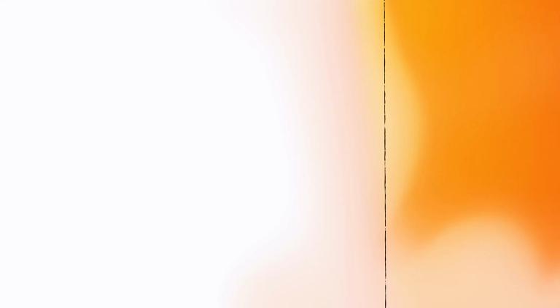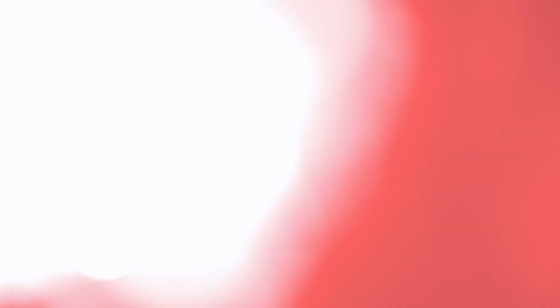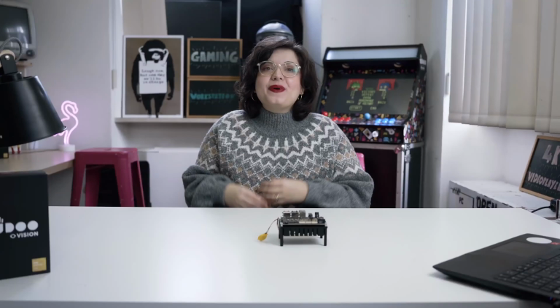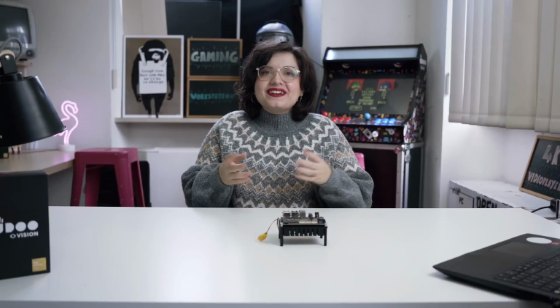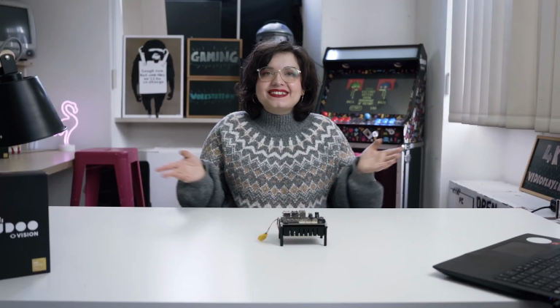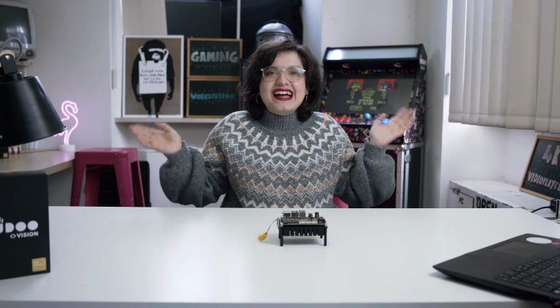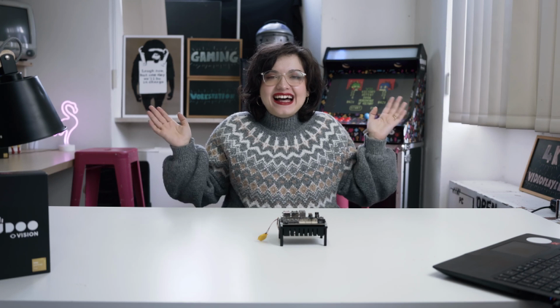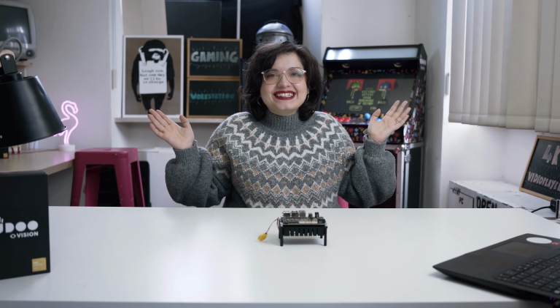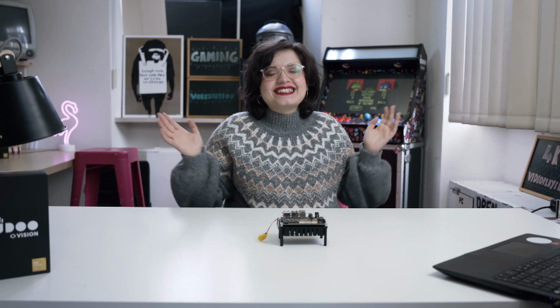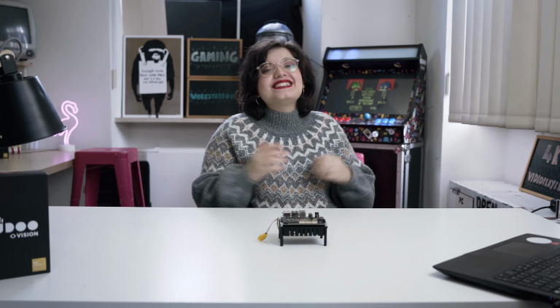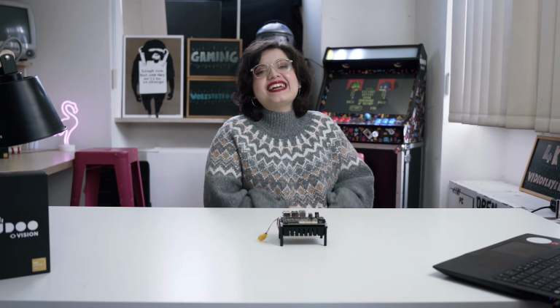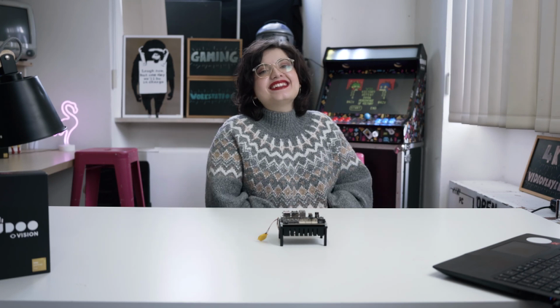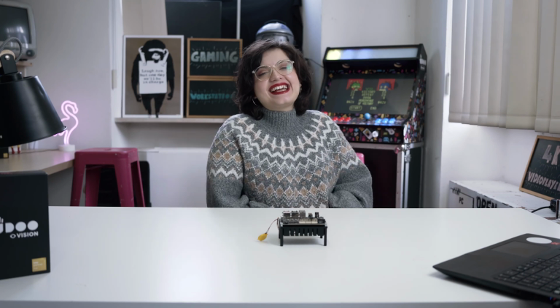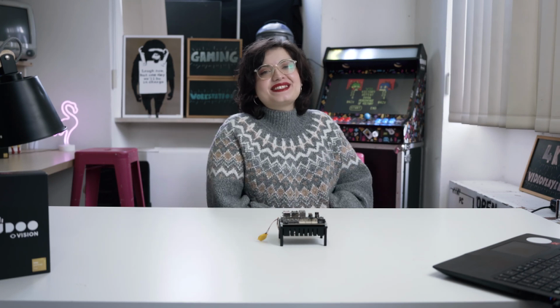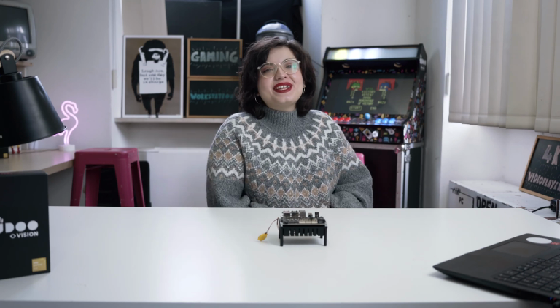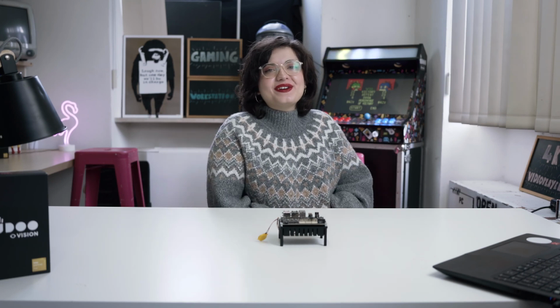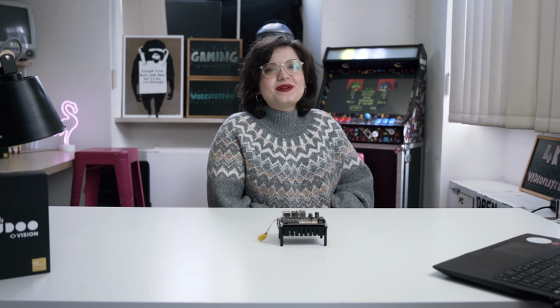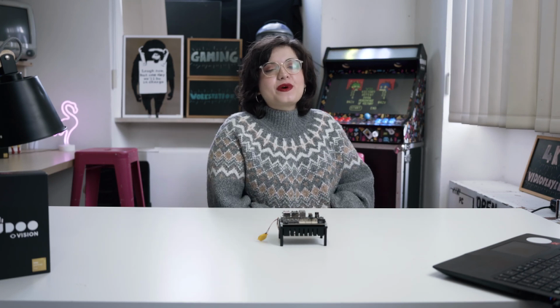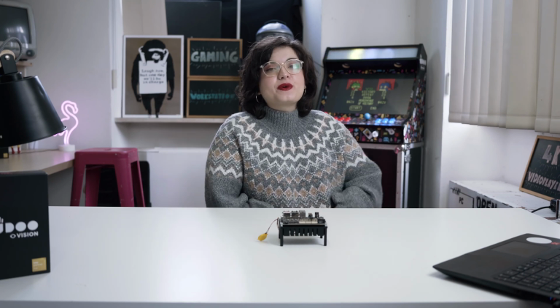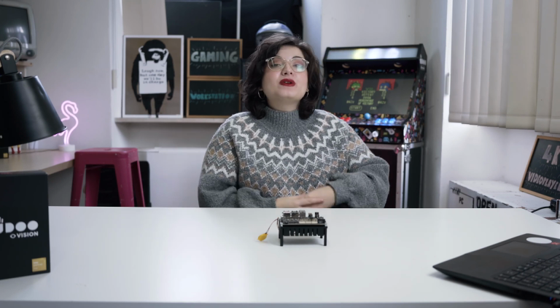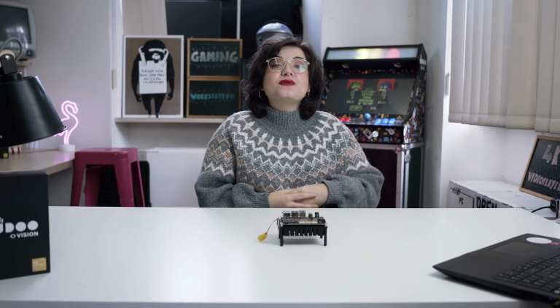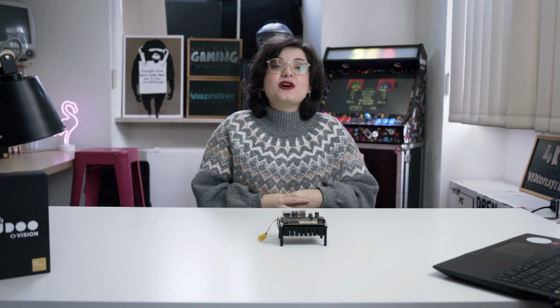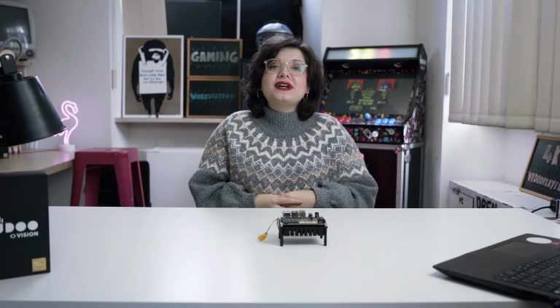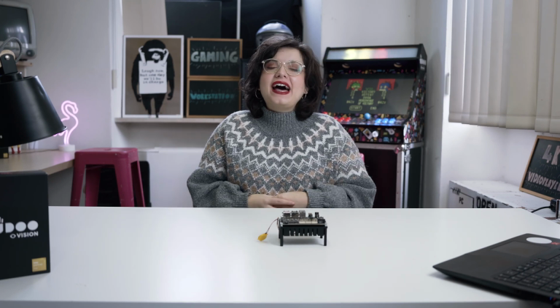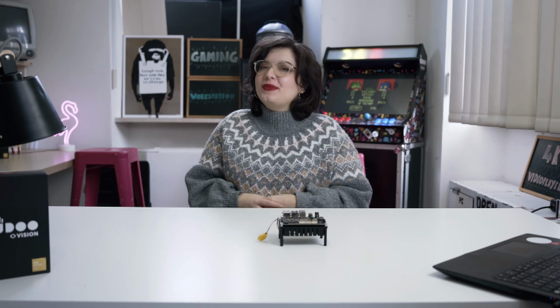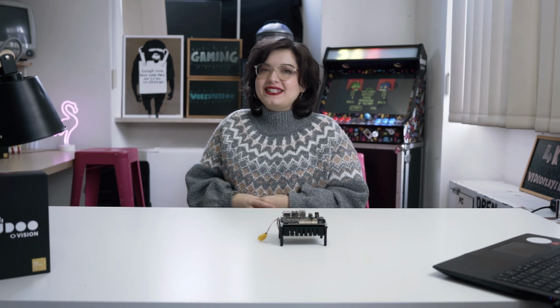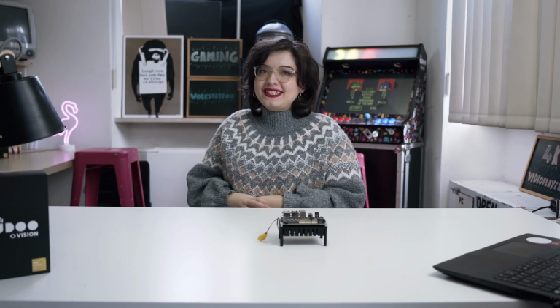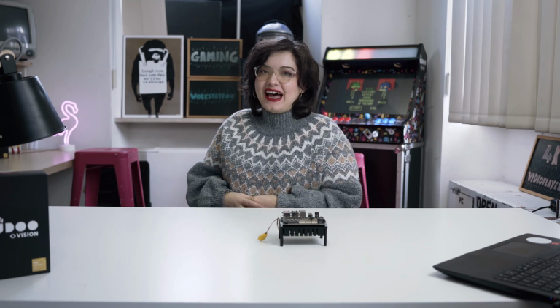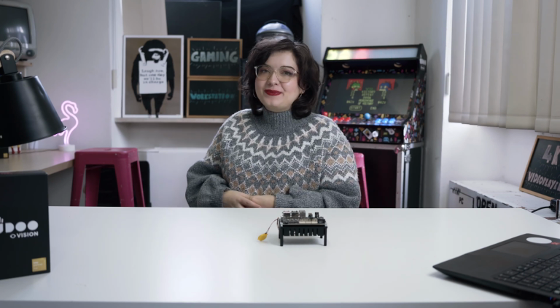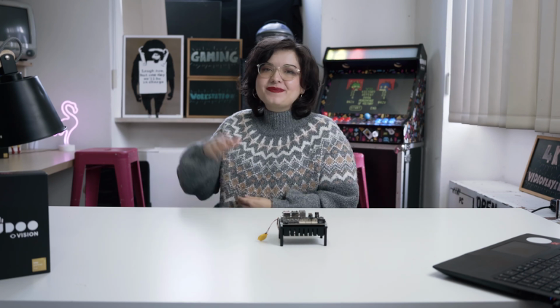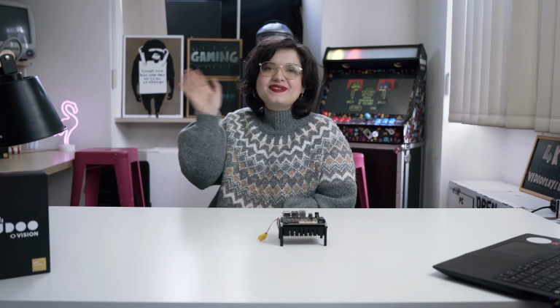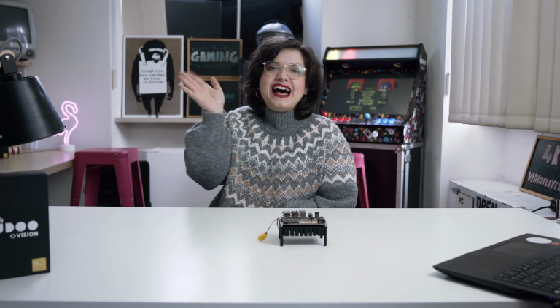We're done! See you in the next video where we'll perform a basic setup. Ciao!